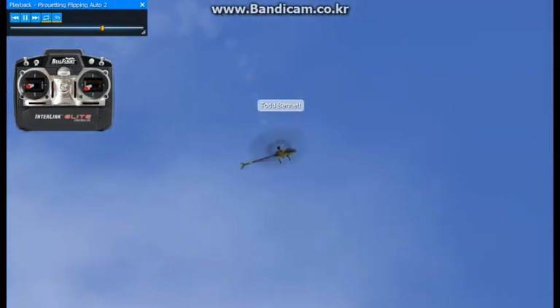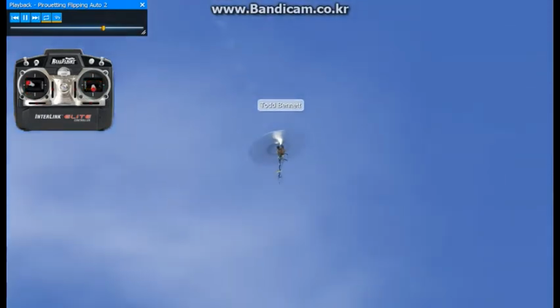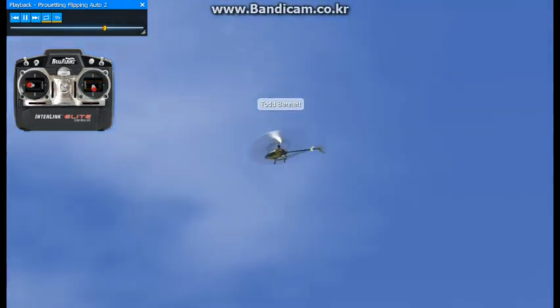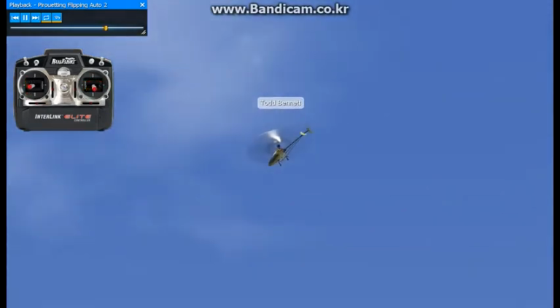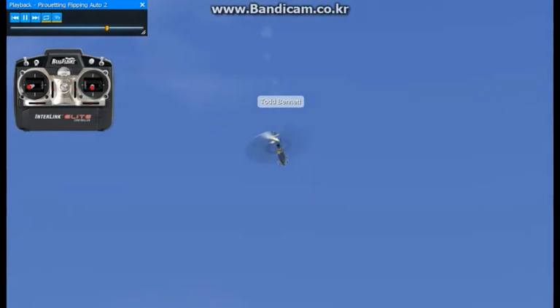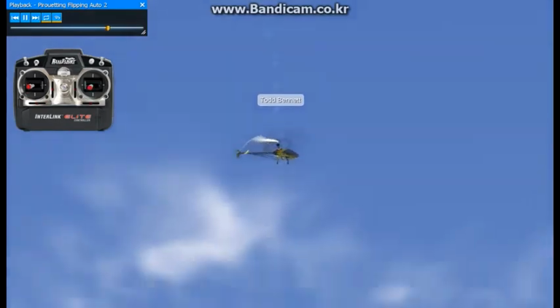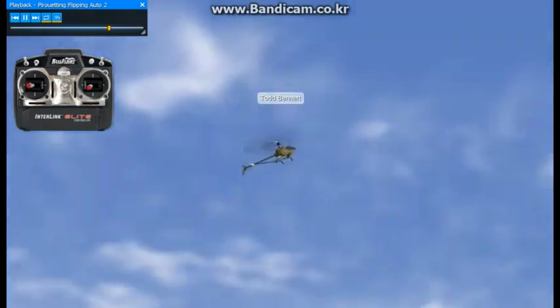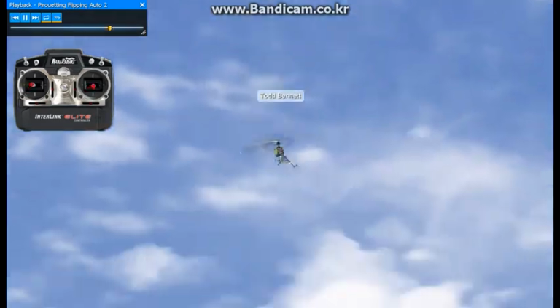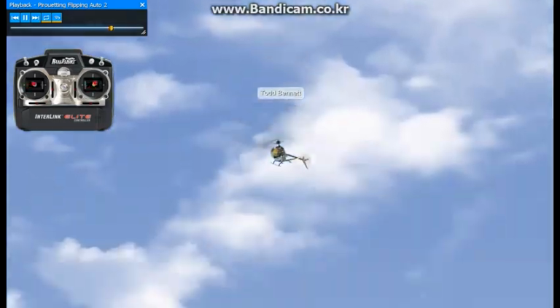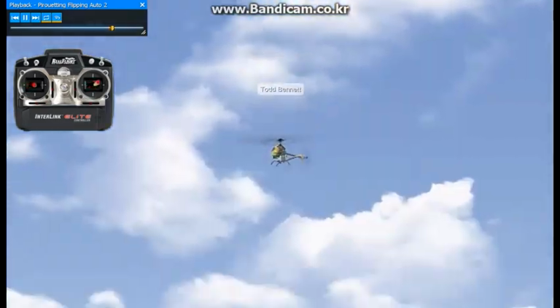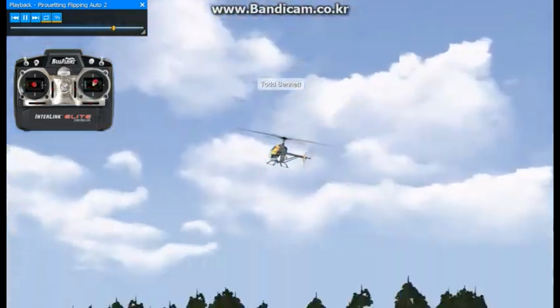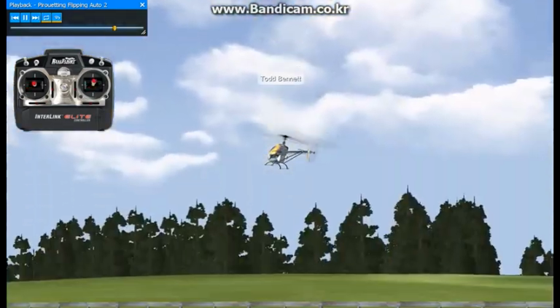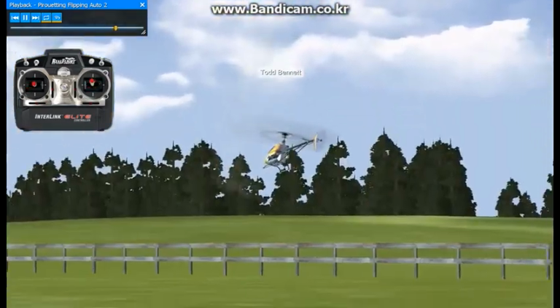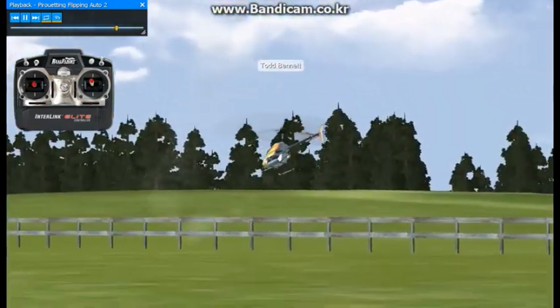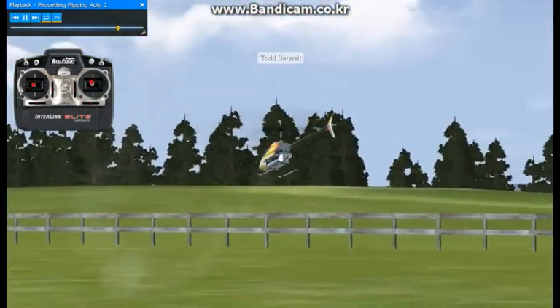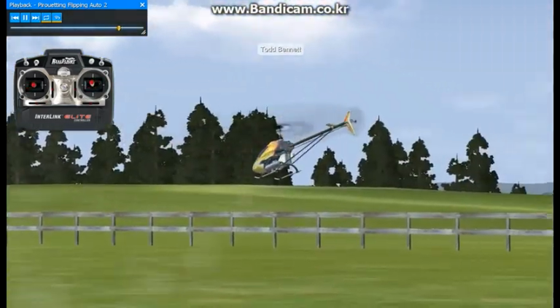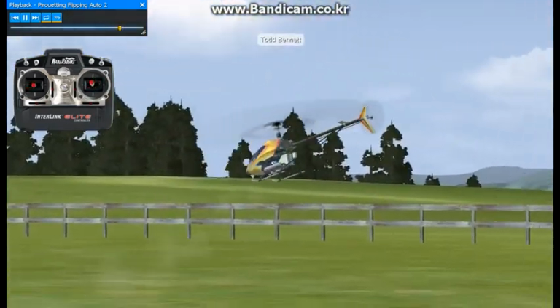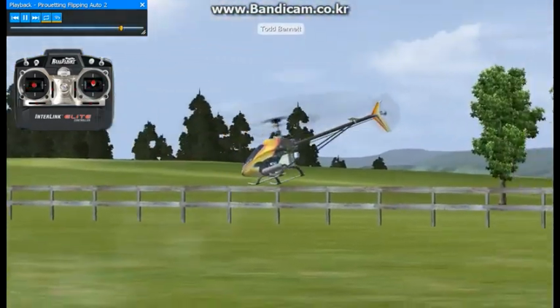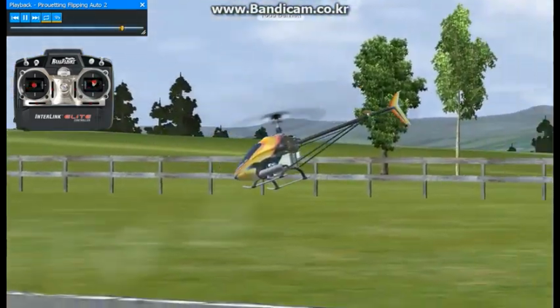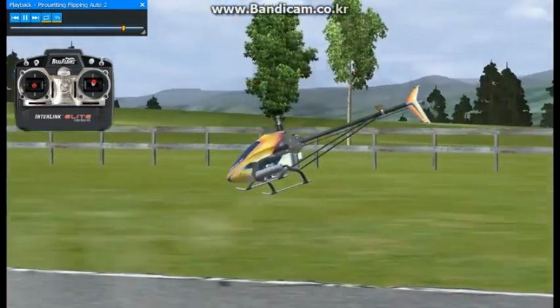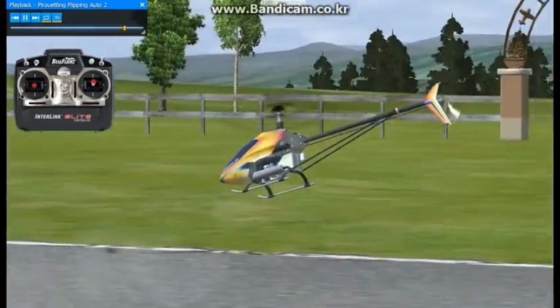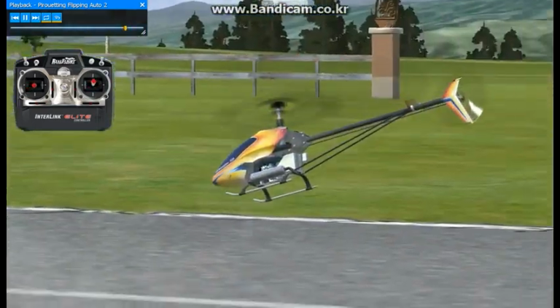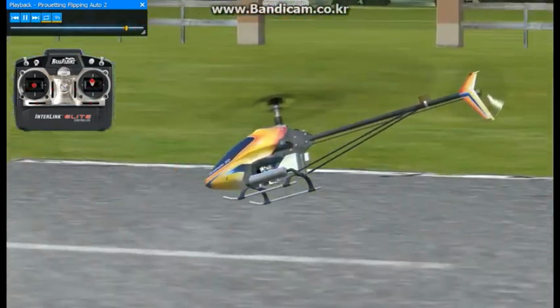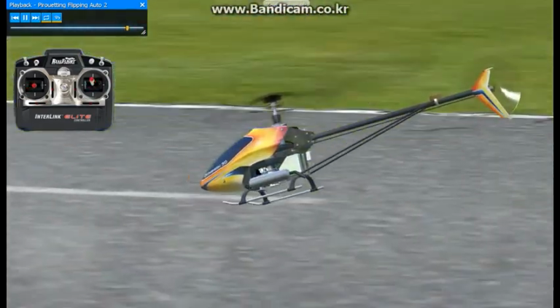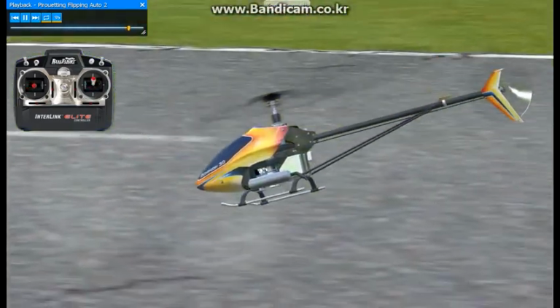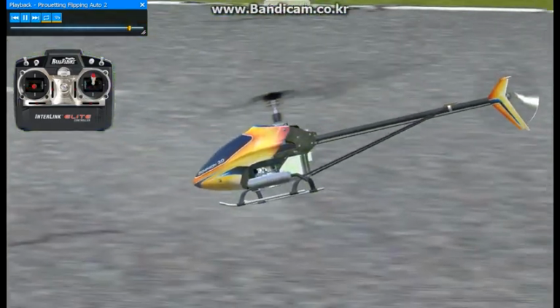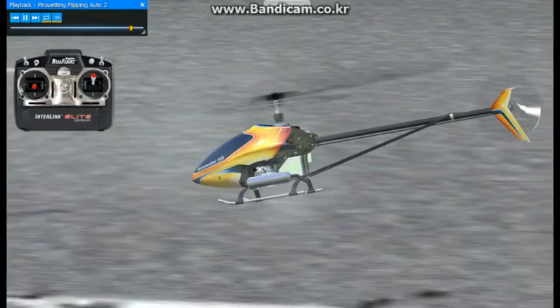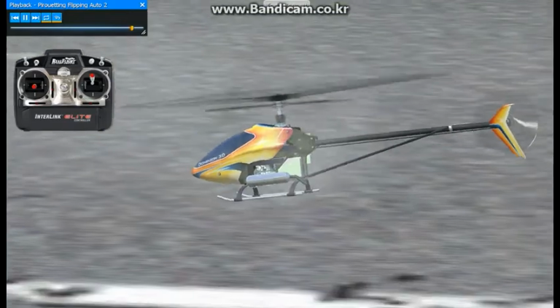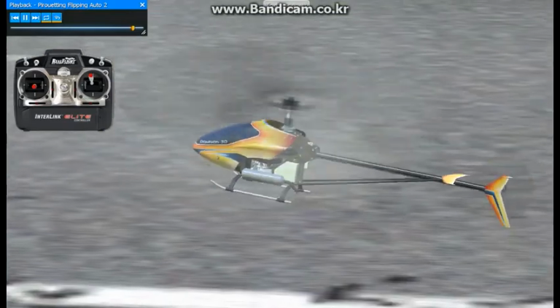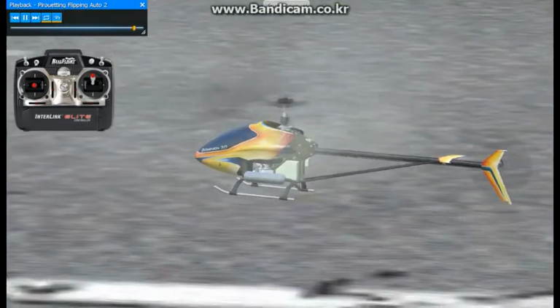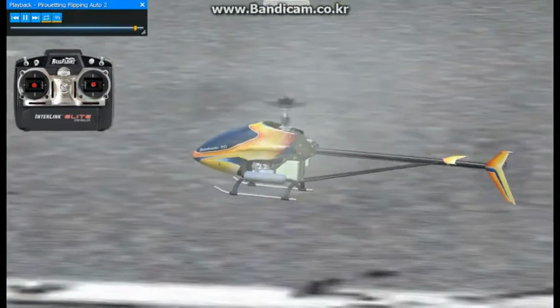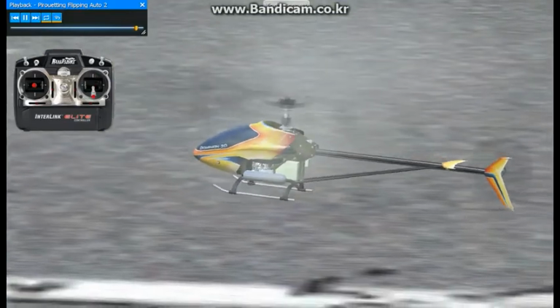This is a really tough maneuver, and you want to make sure you're very, very proficient at all kinds of aerobatic autos before you attempt the pirouetting flip auto rotation.